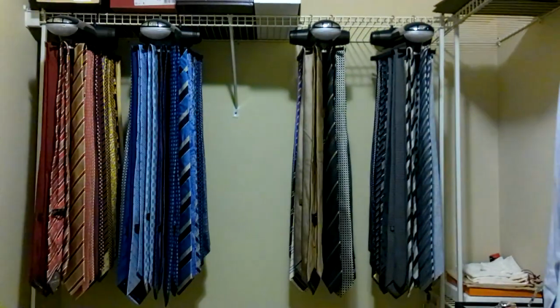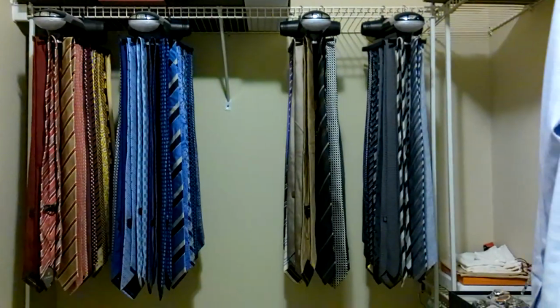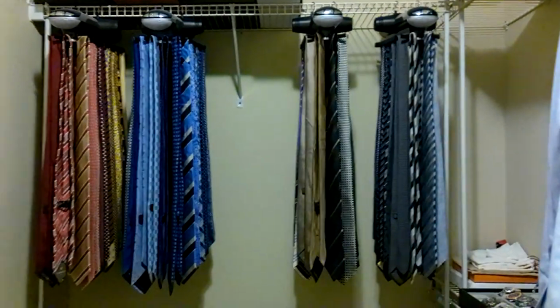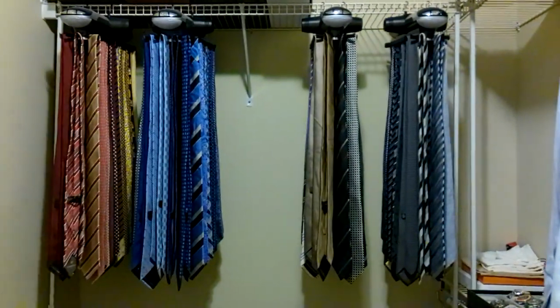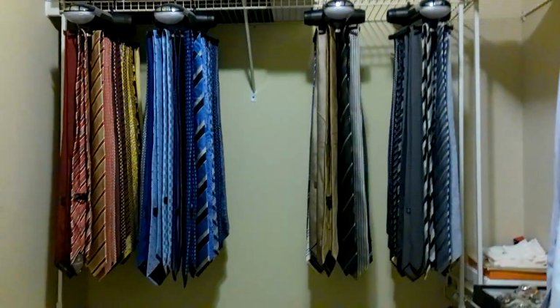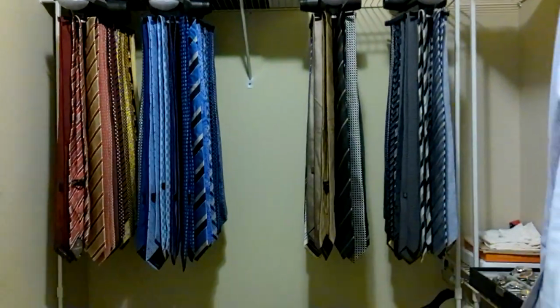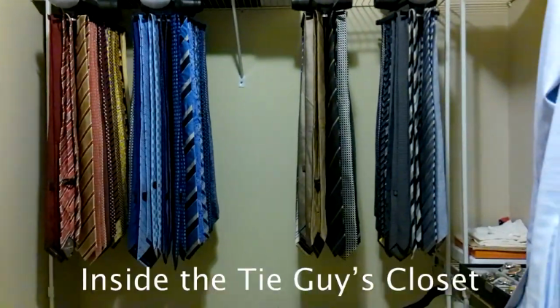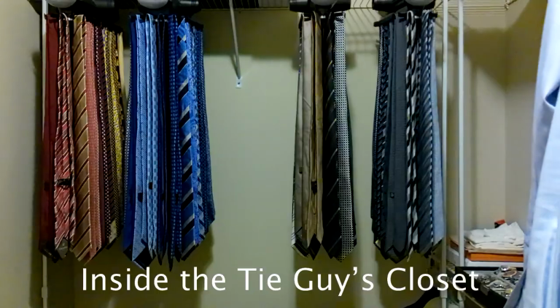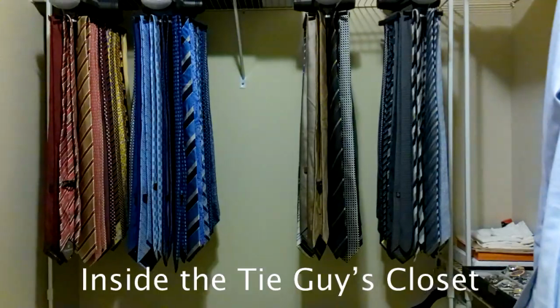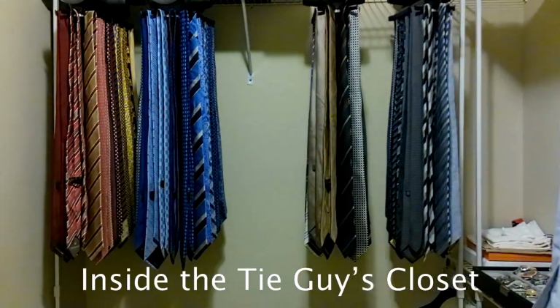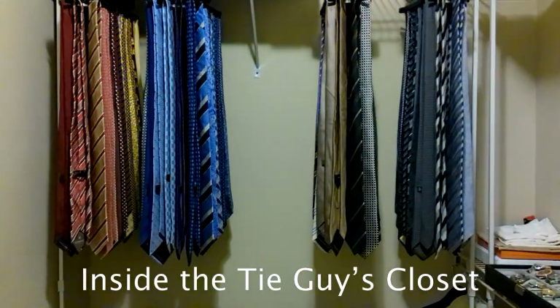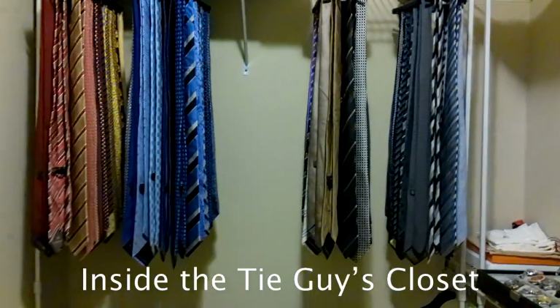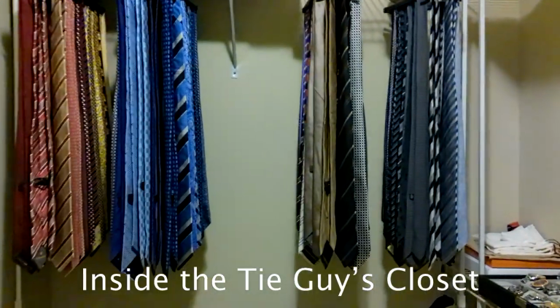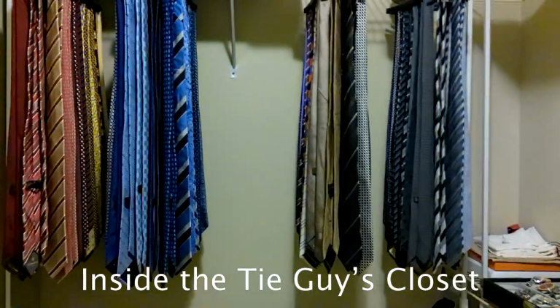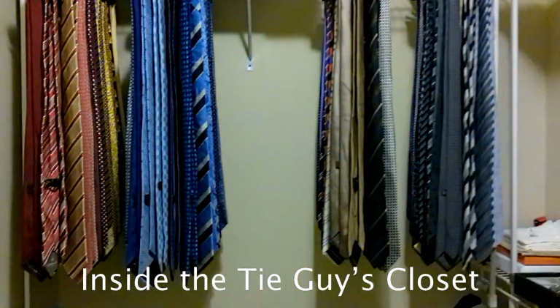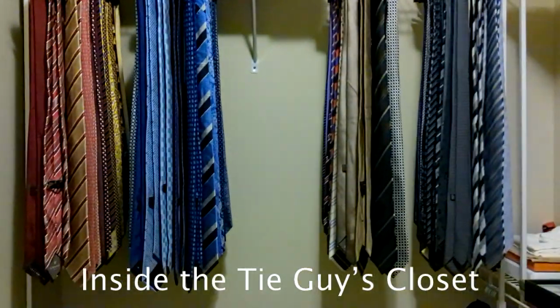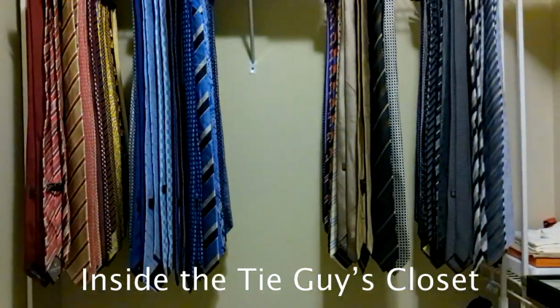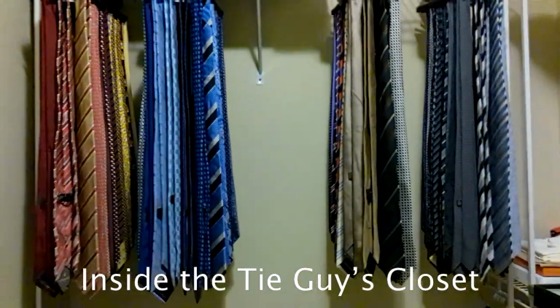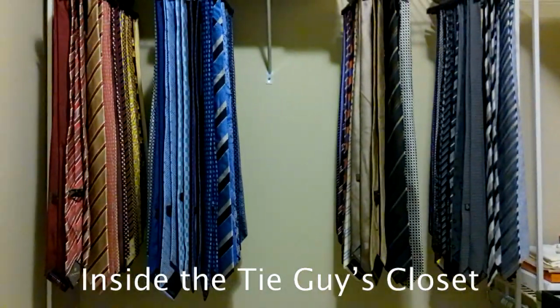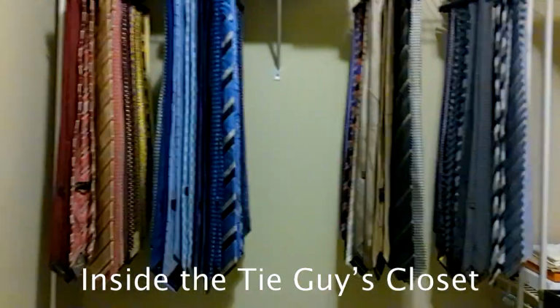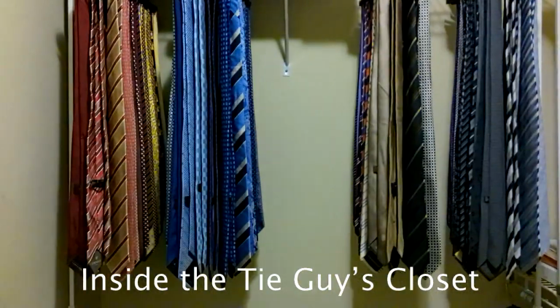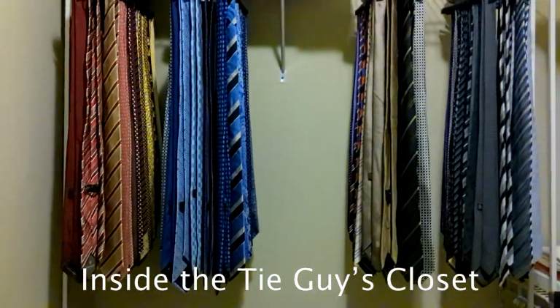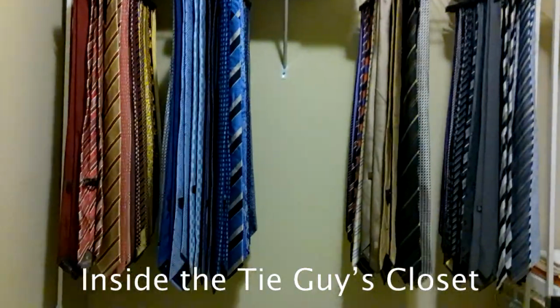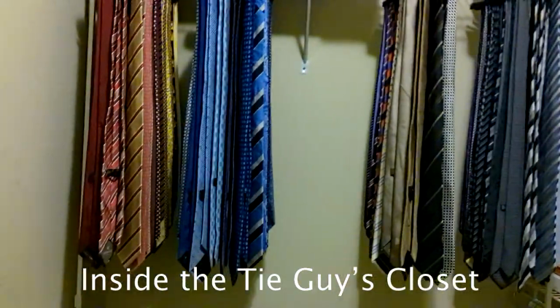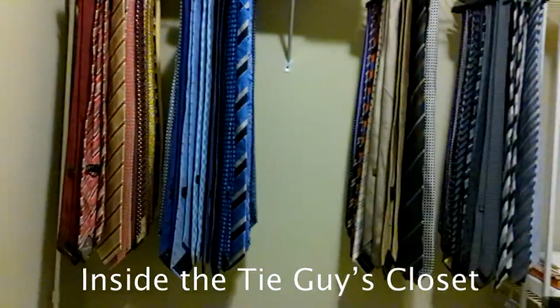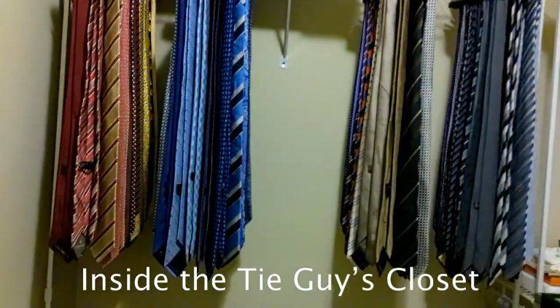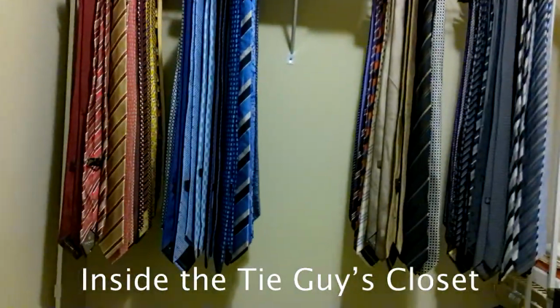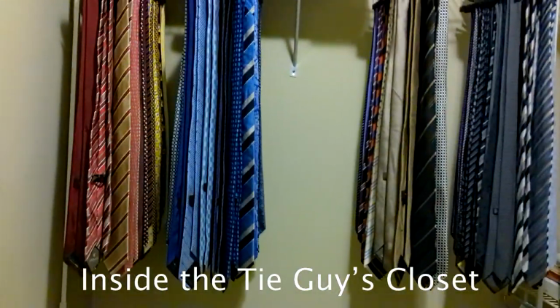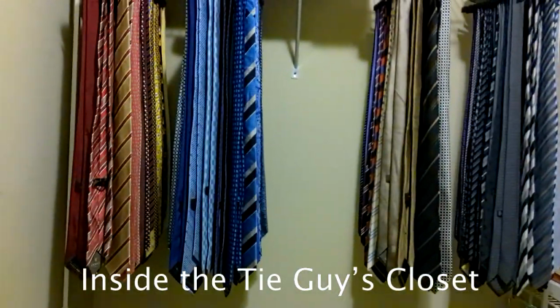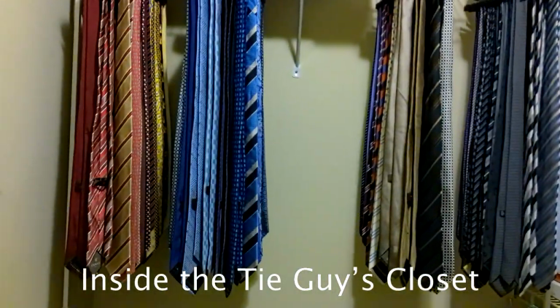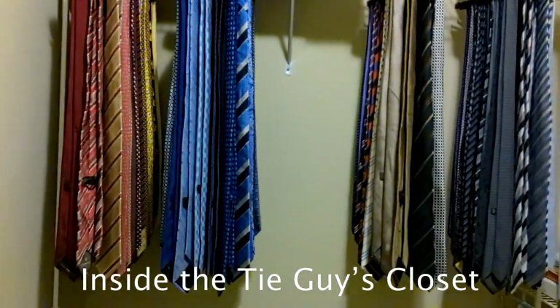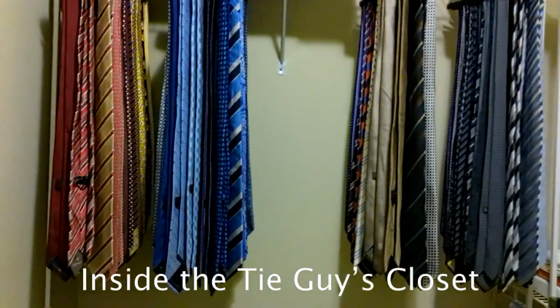Good morning everyone. Welcome to my closet. I'm going to pick out our tie, then our shirt, then our suit, and then our accessories.